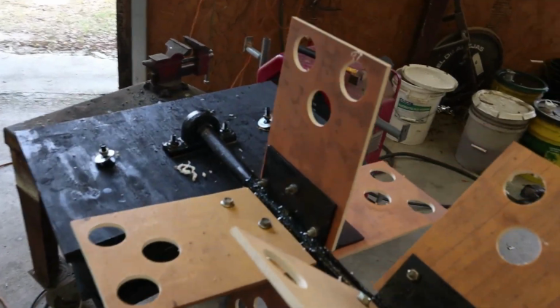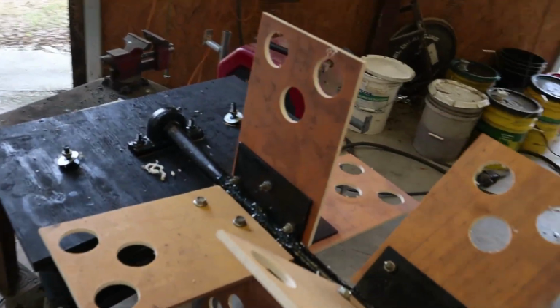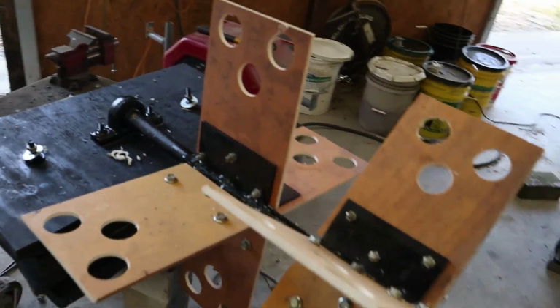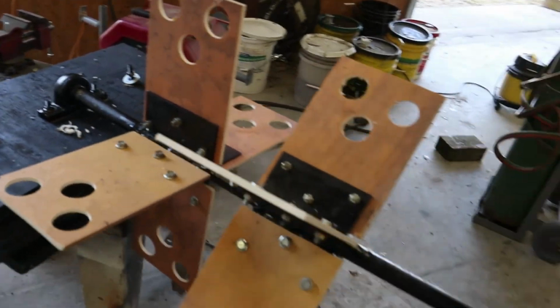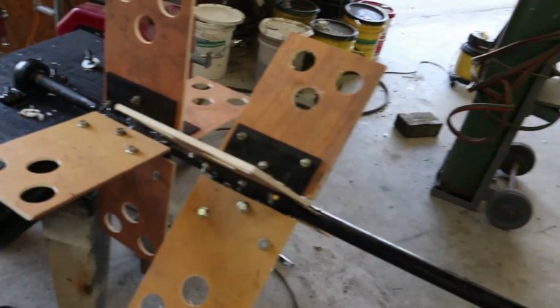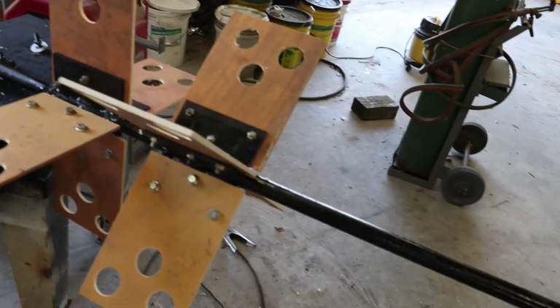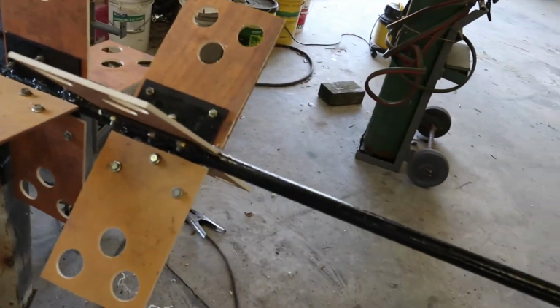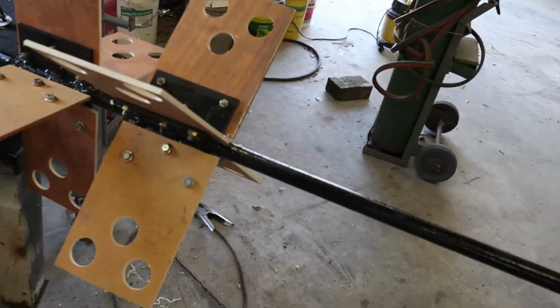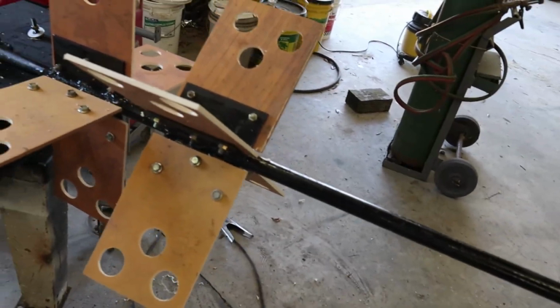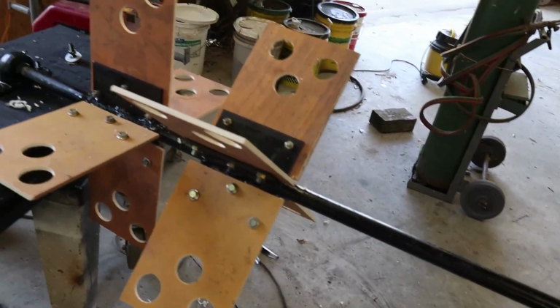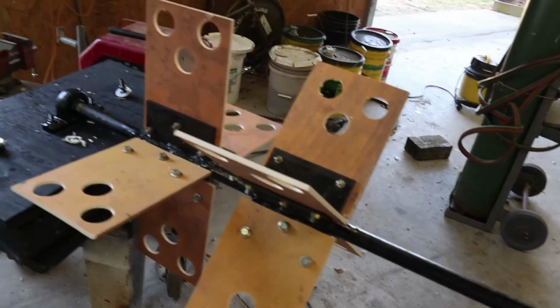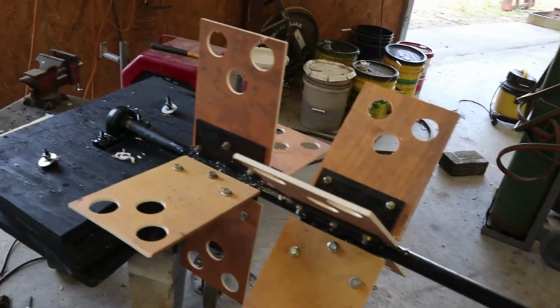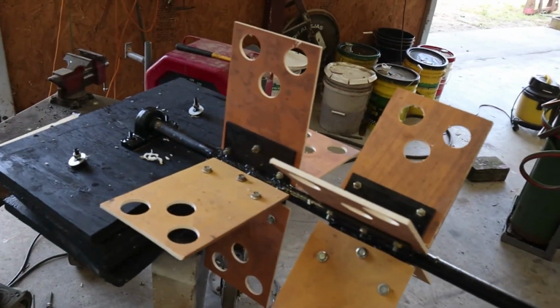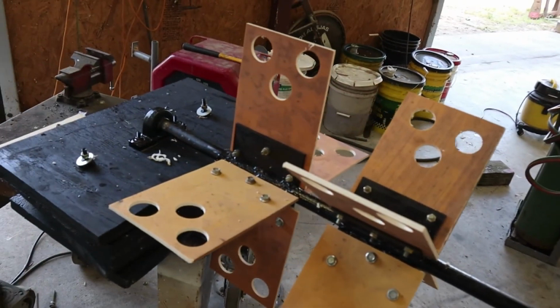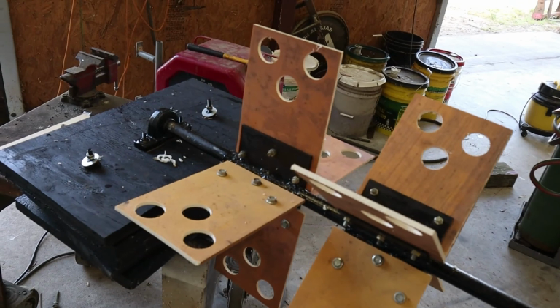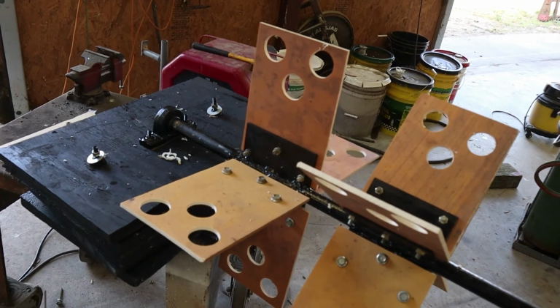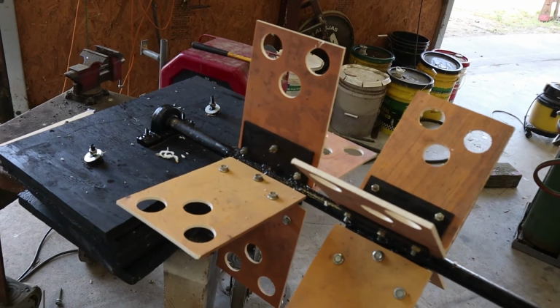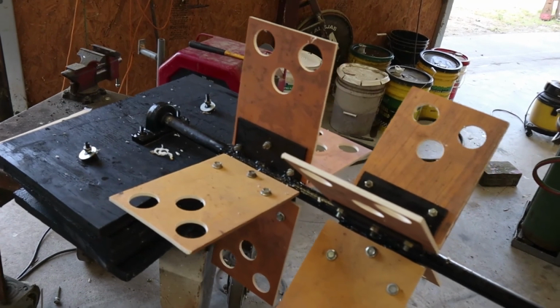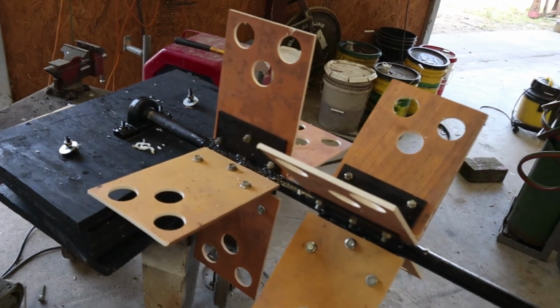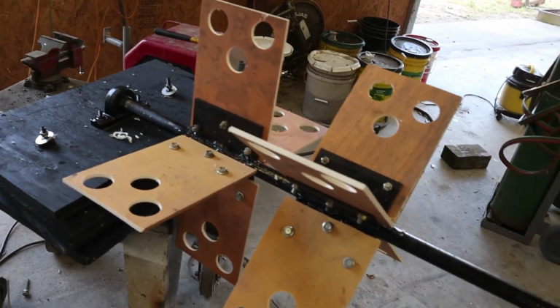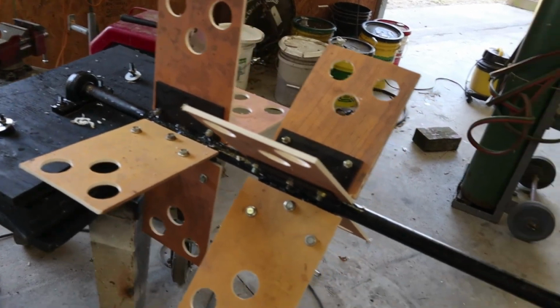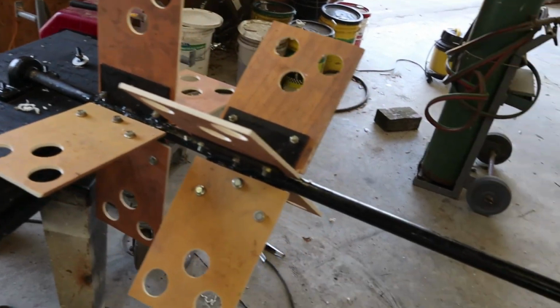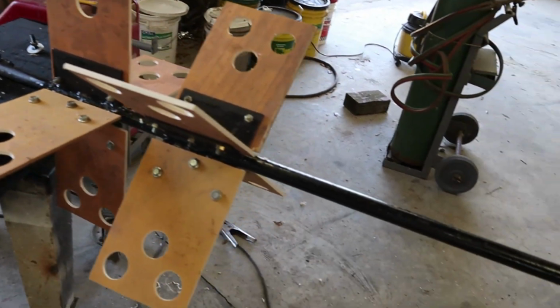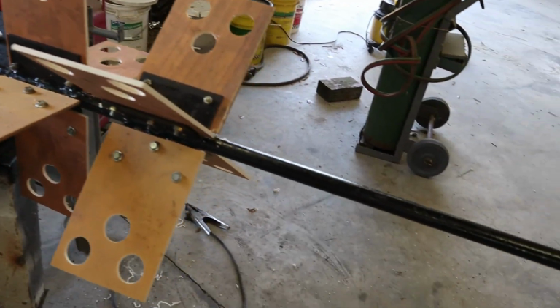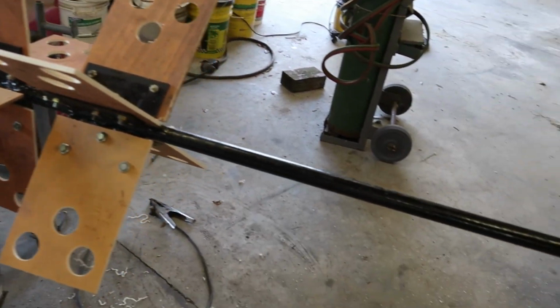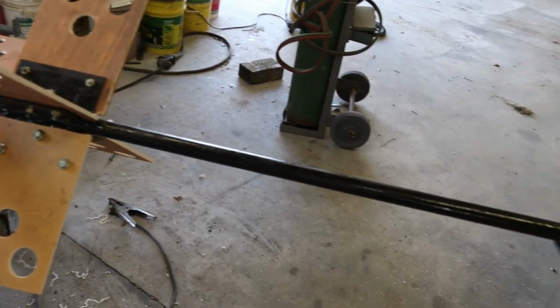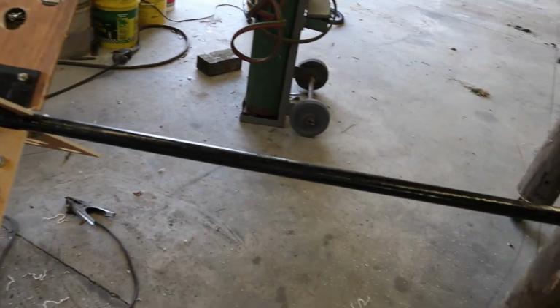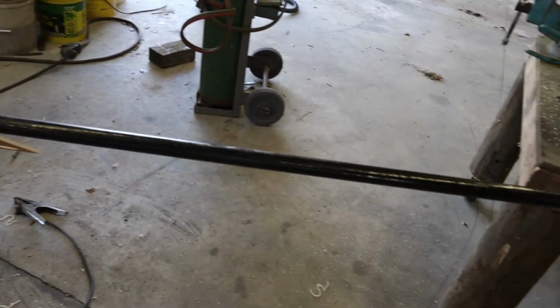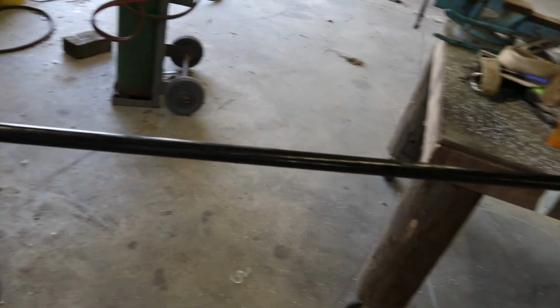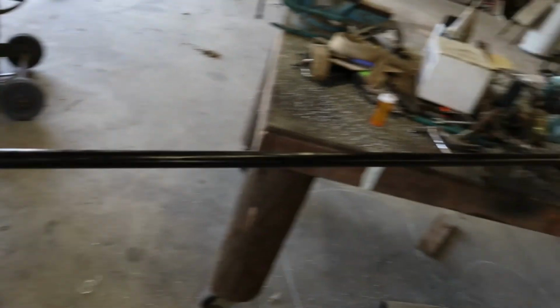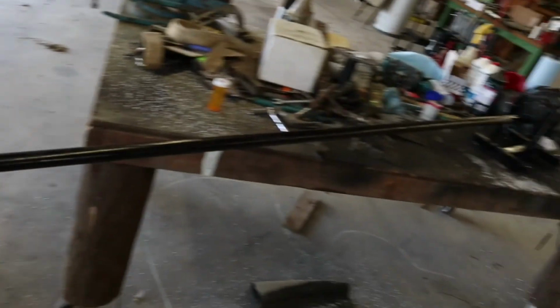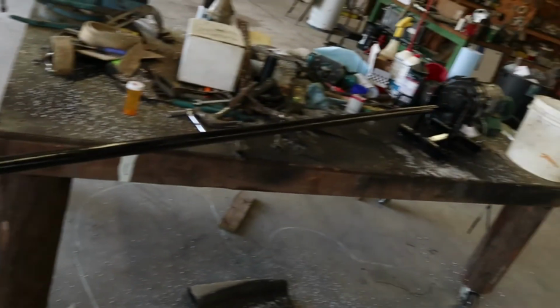It's a prototype. I don't know if it's going to work or not, honestly. But we're going to throw it in the water and see.